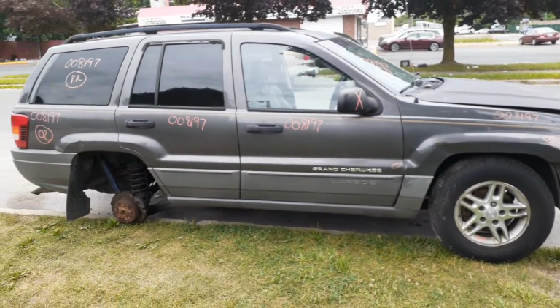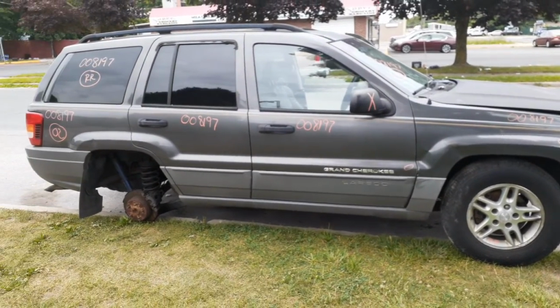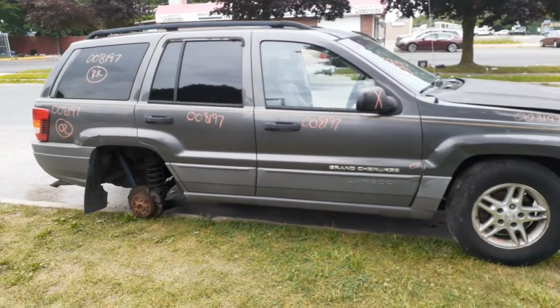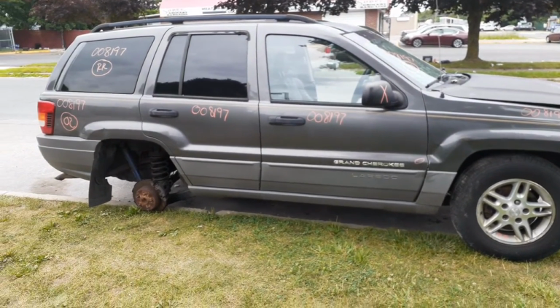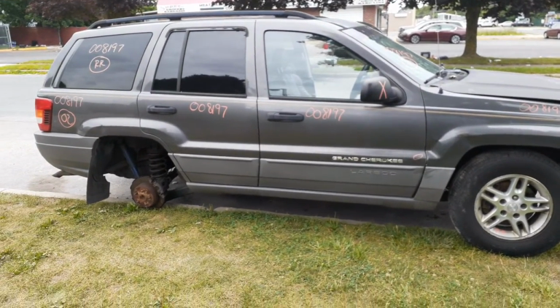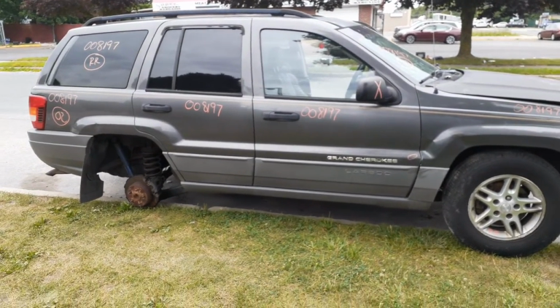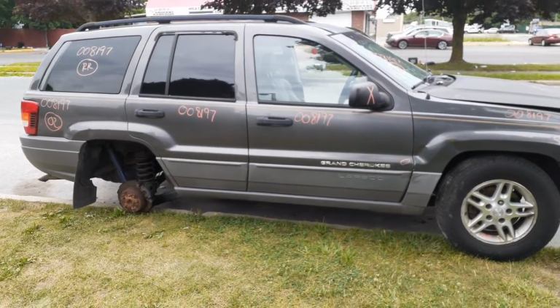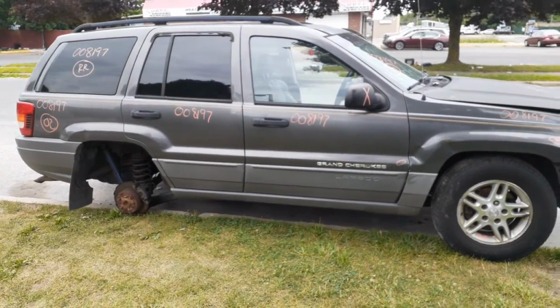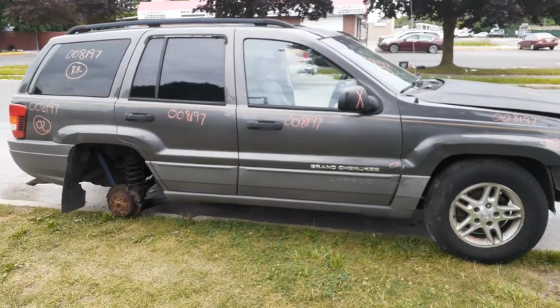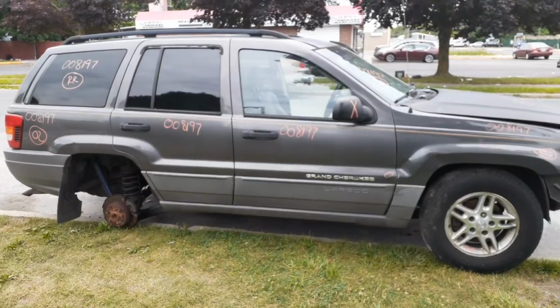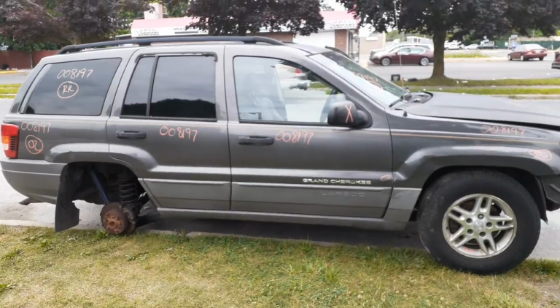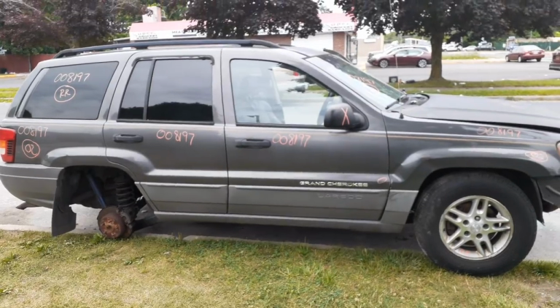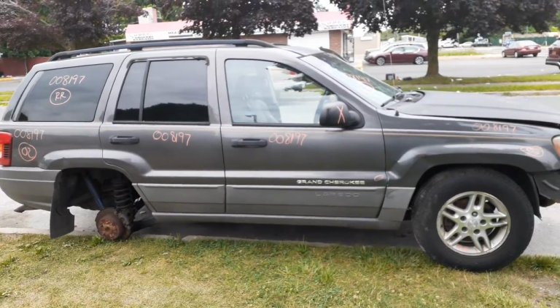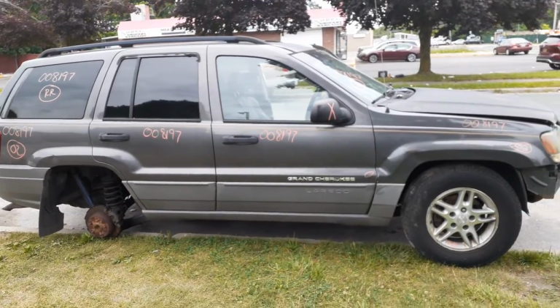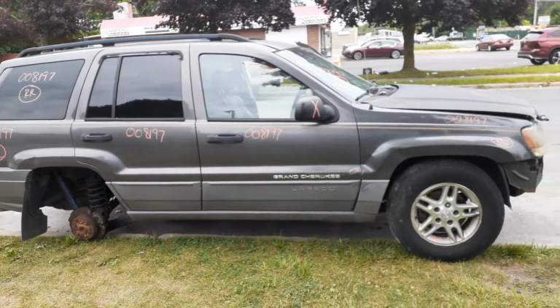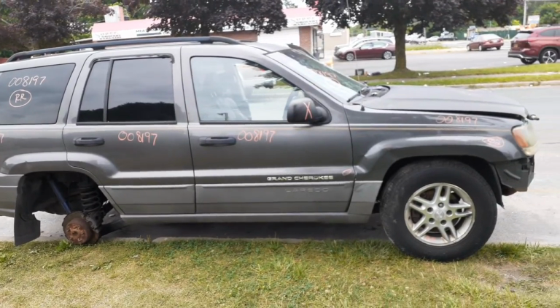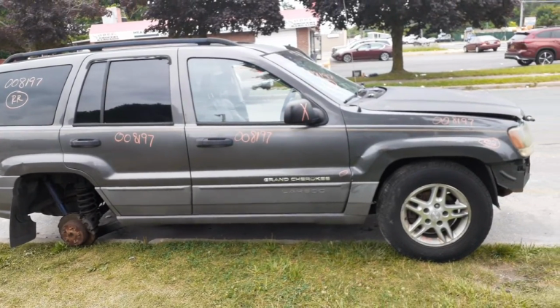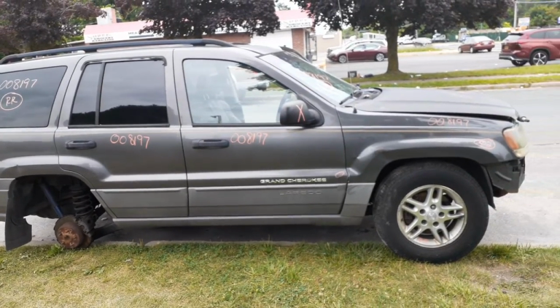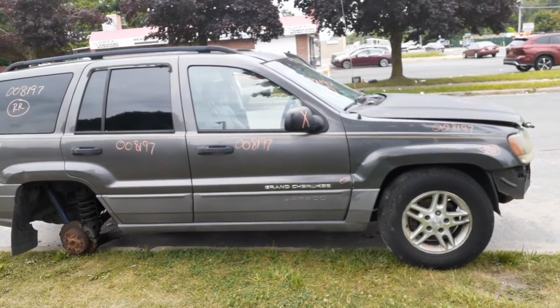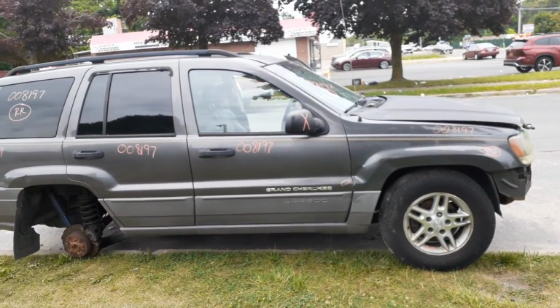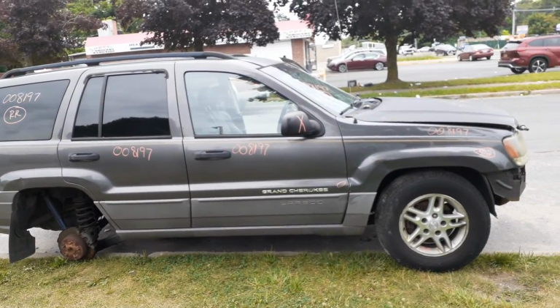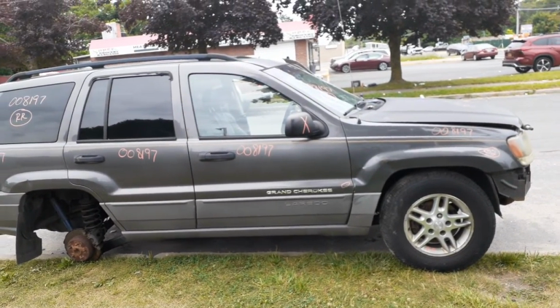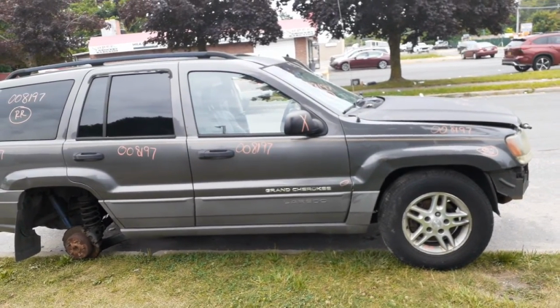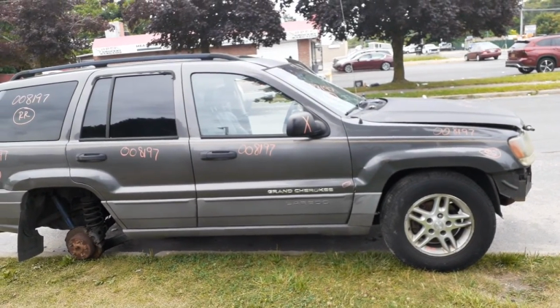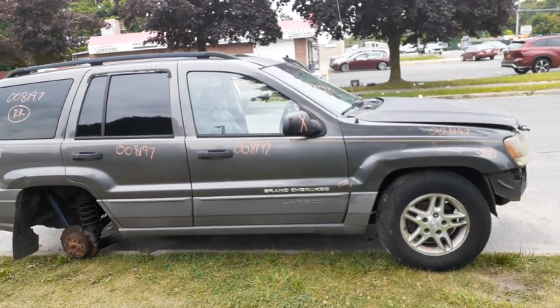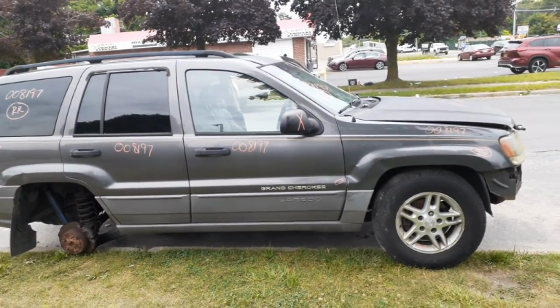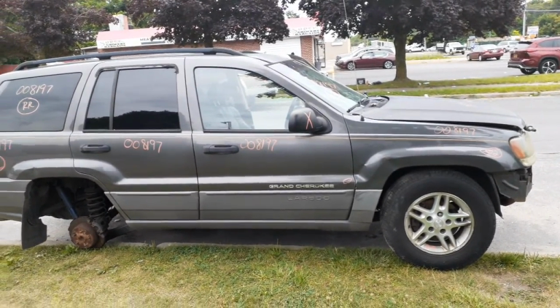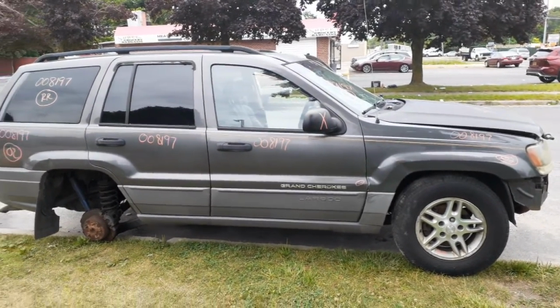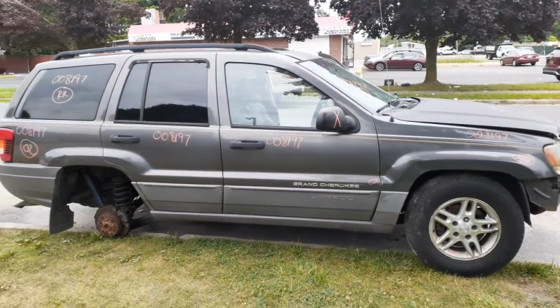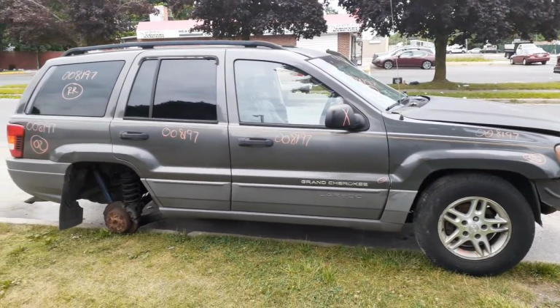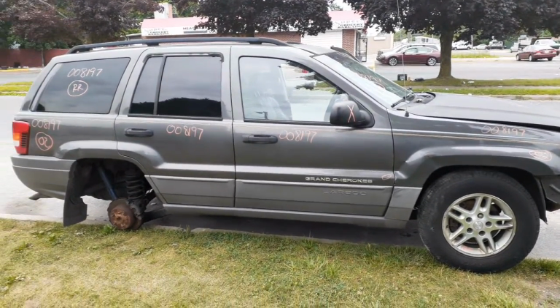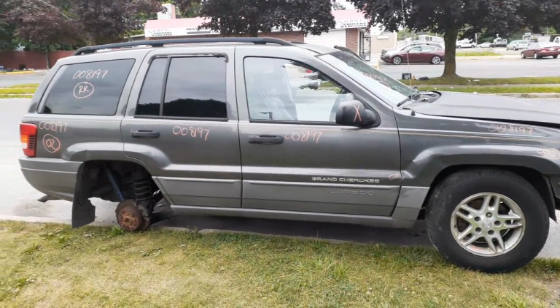If you need anything off of this thing, you can give us a call at 888-748-5924.